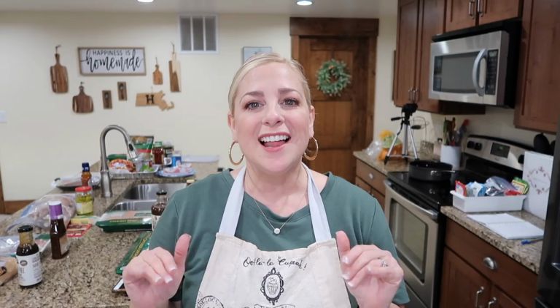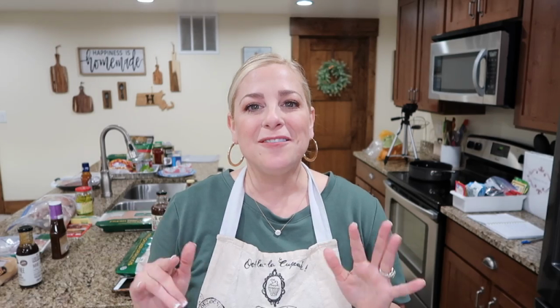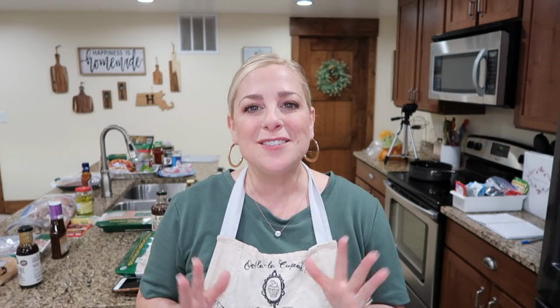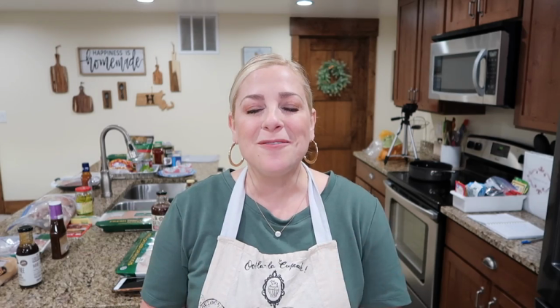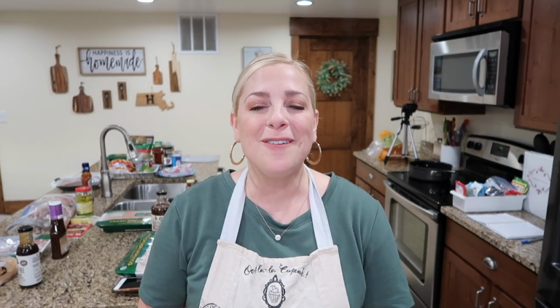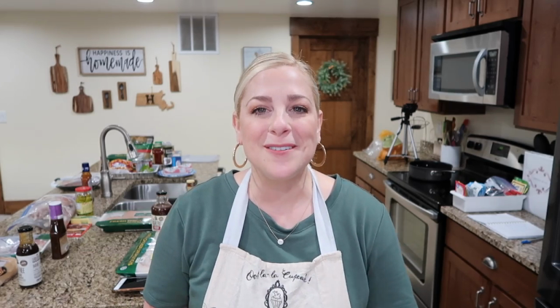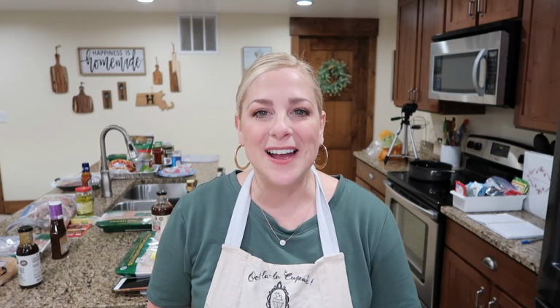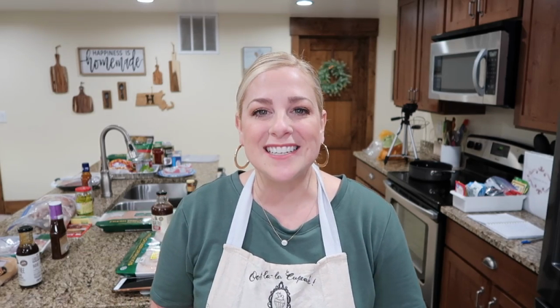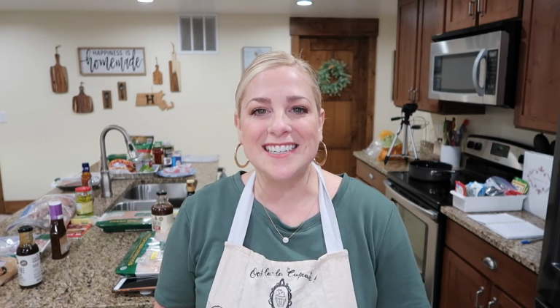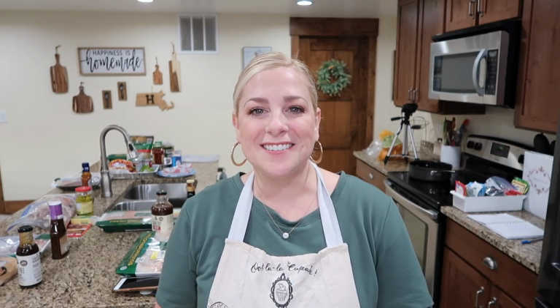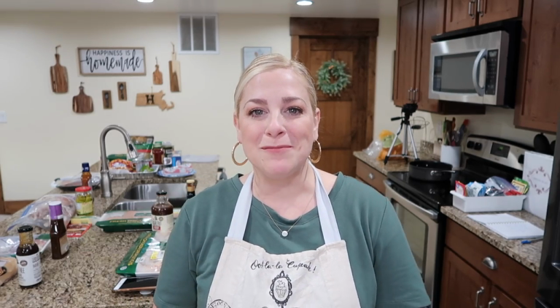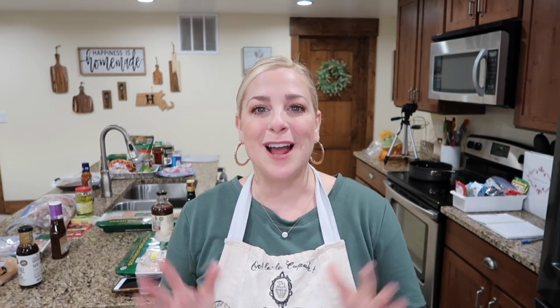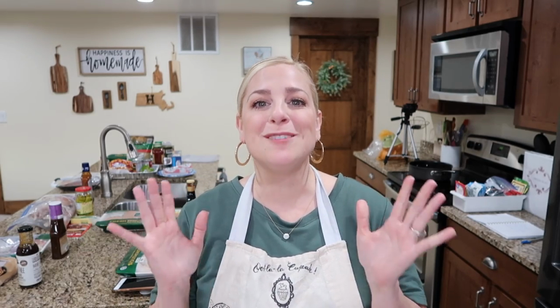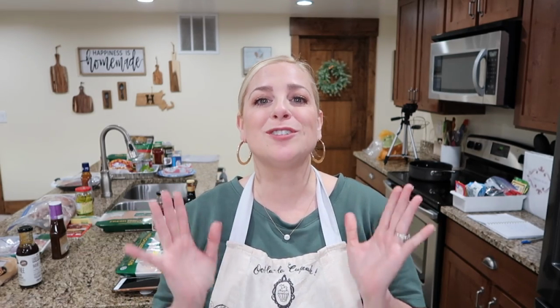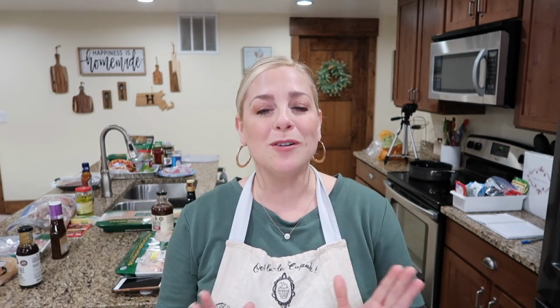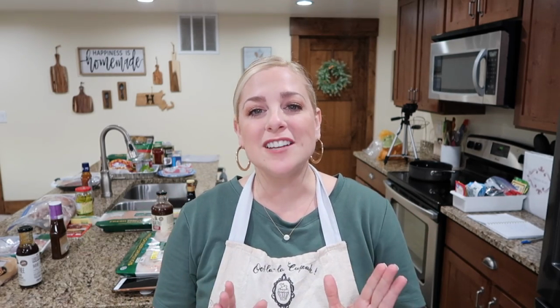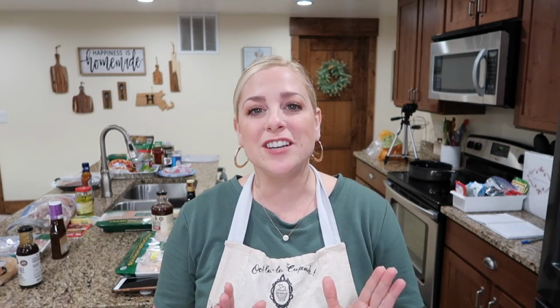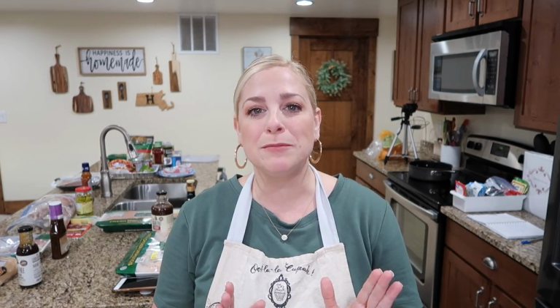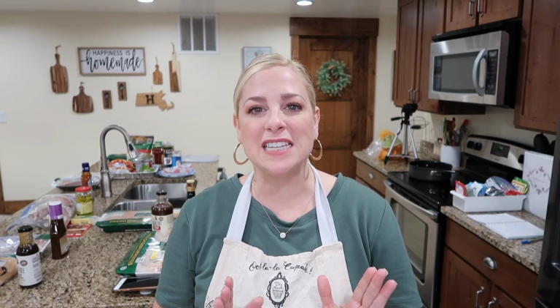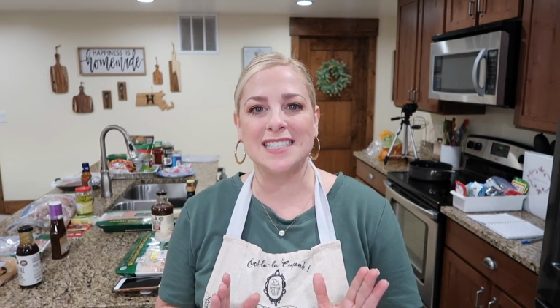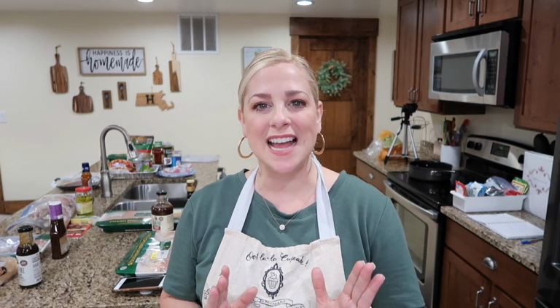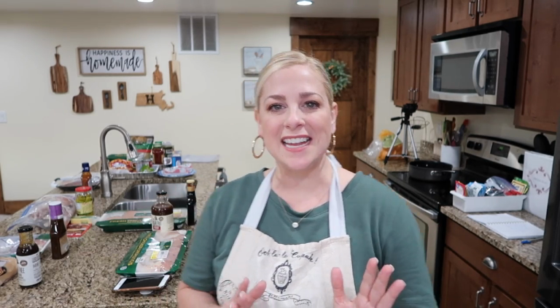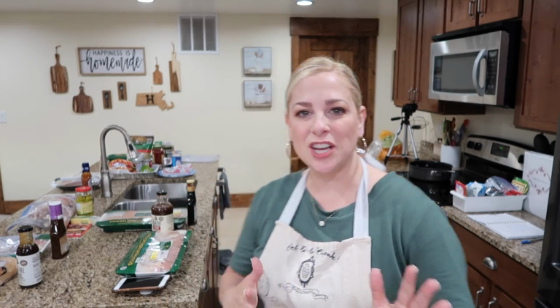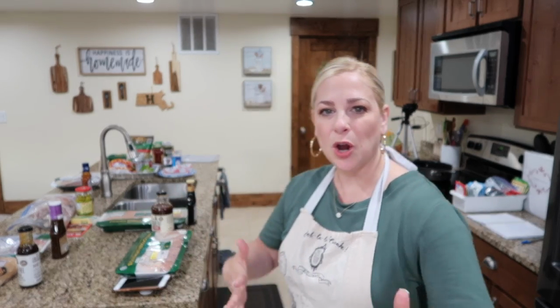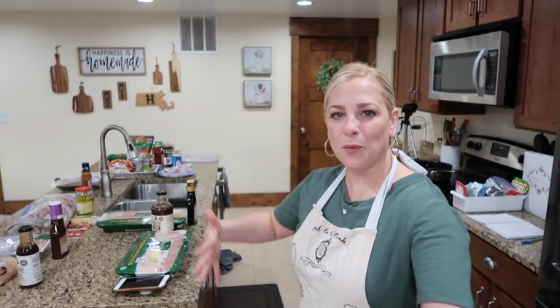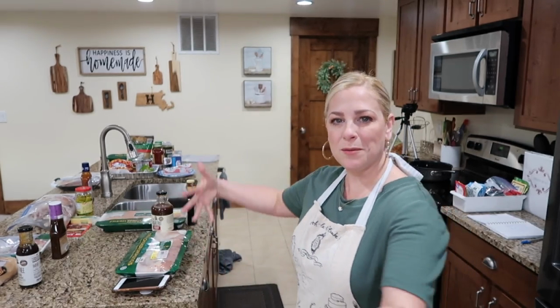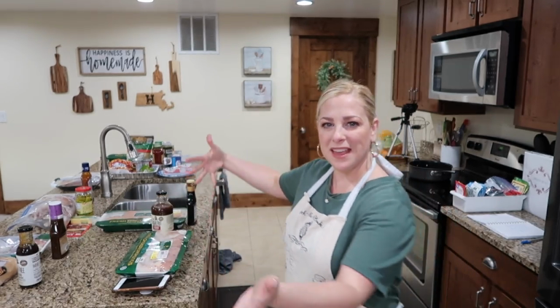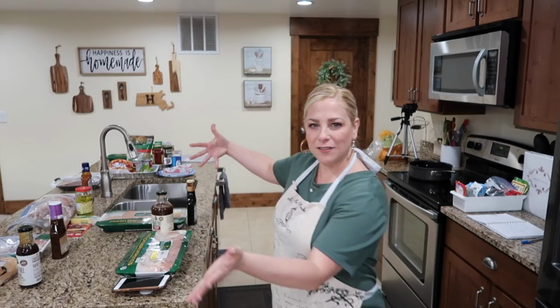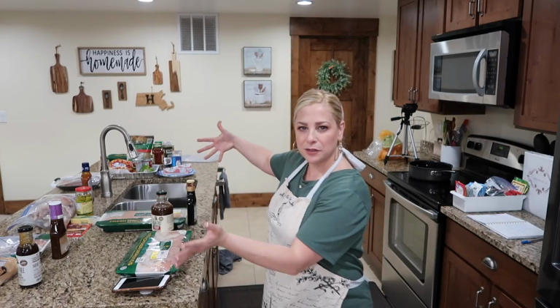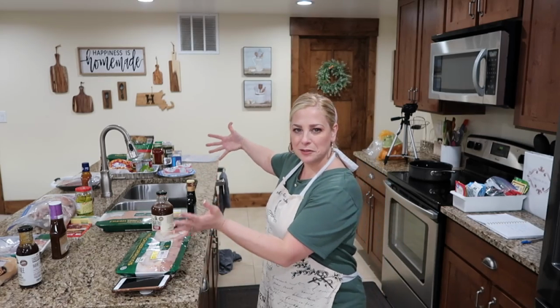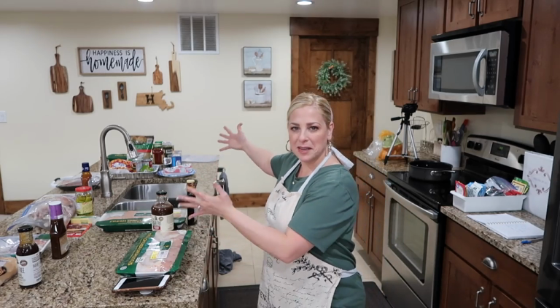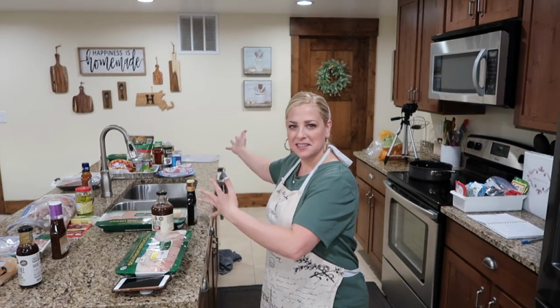Hello friends, welcome back to She's in Her Apron. I am so glad you're here because tonight we're making freezer meals.